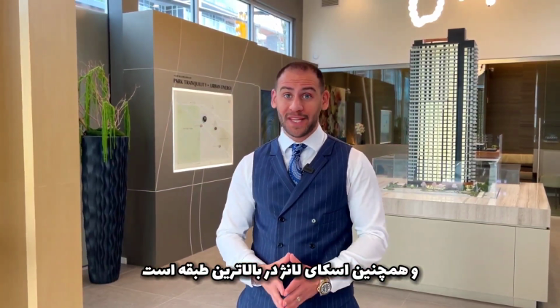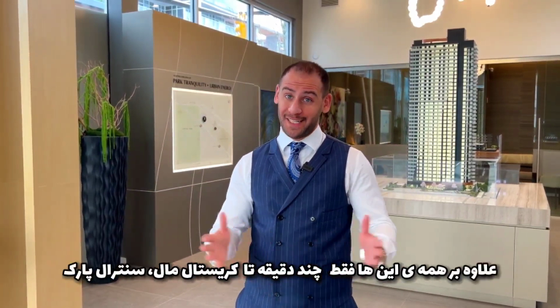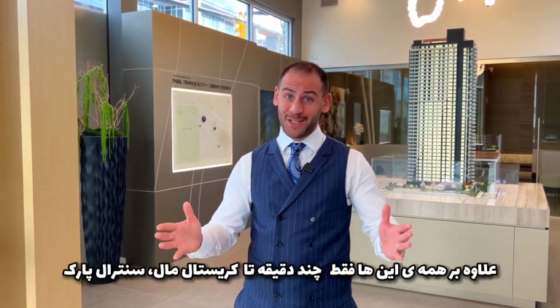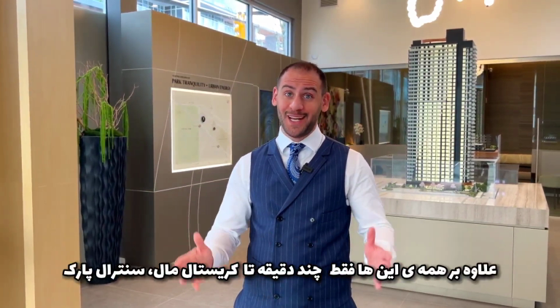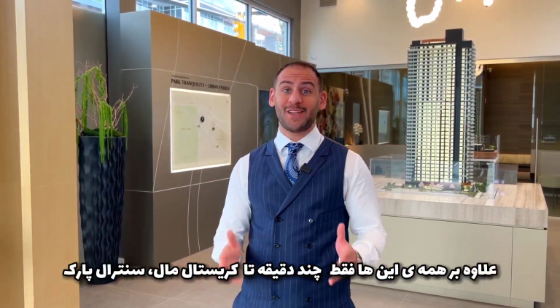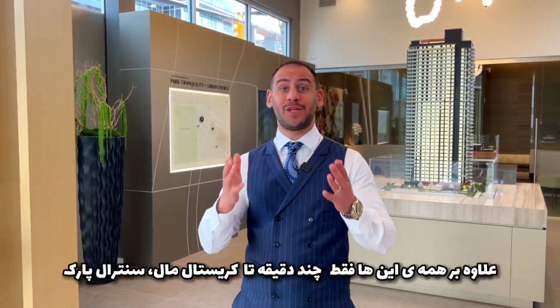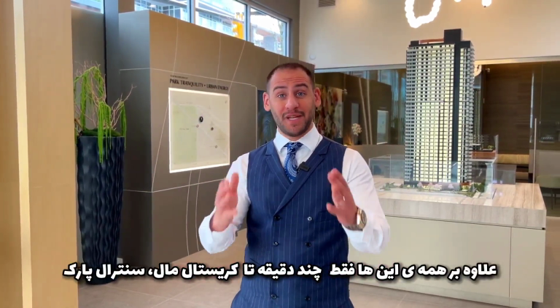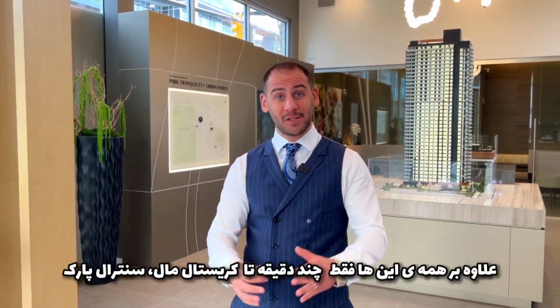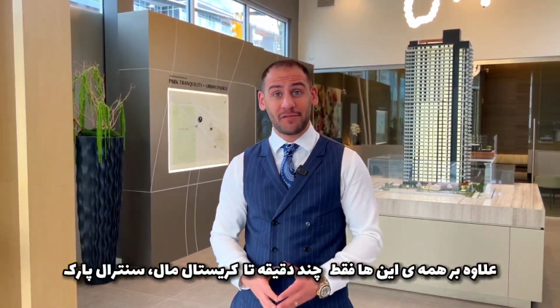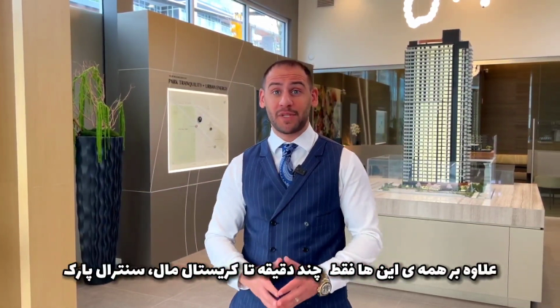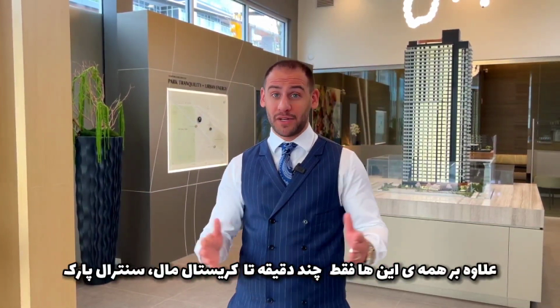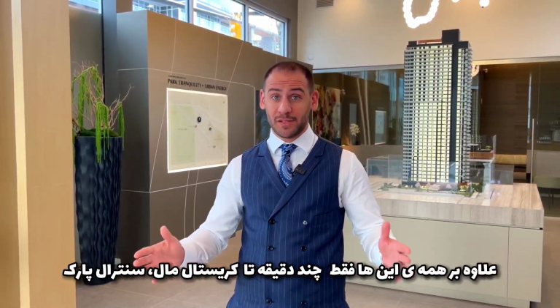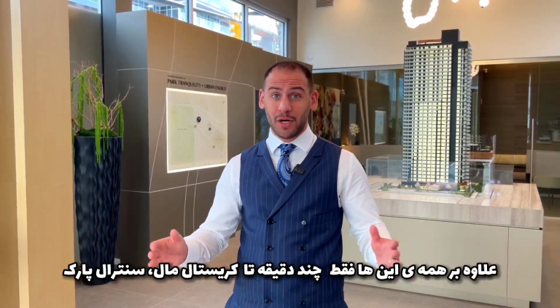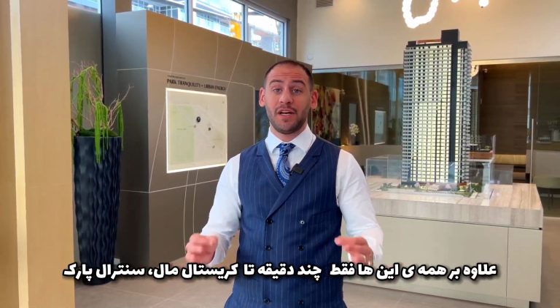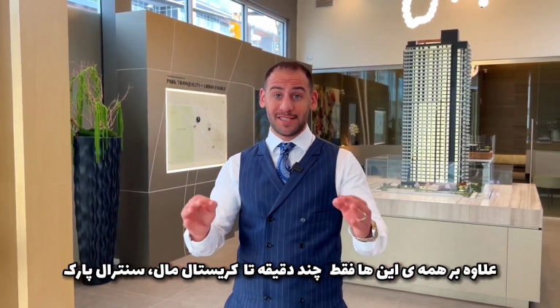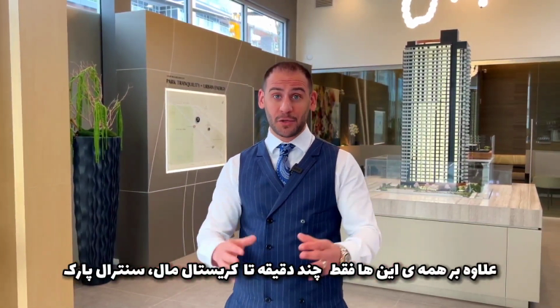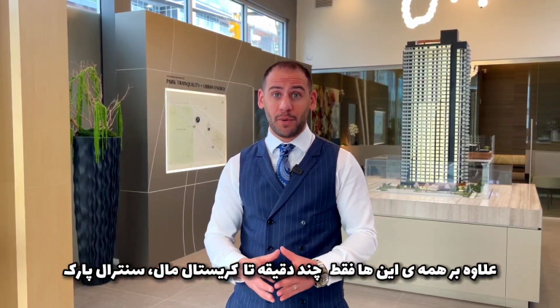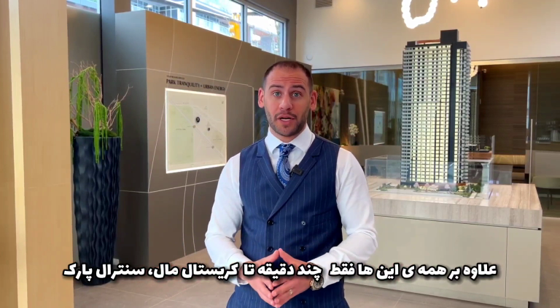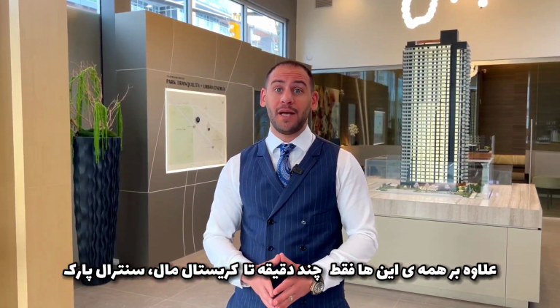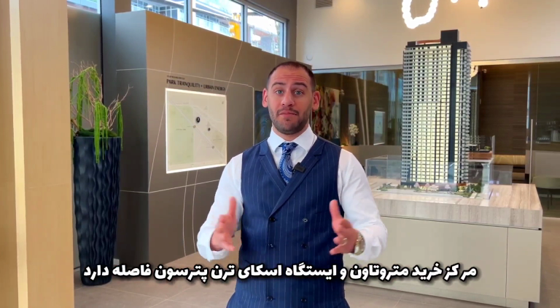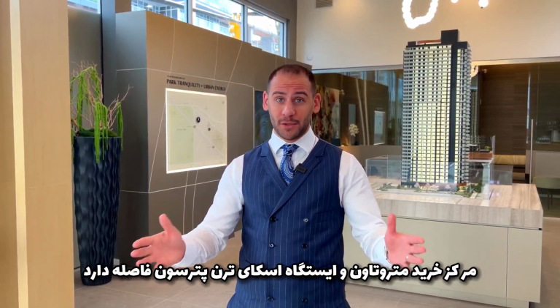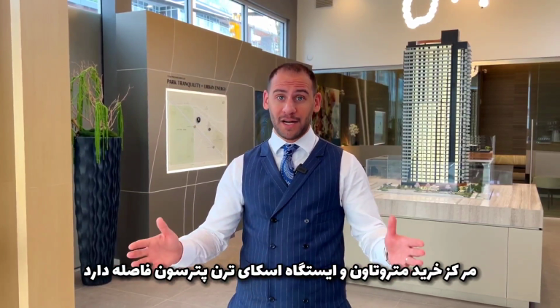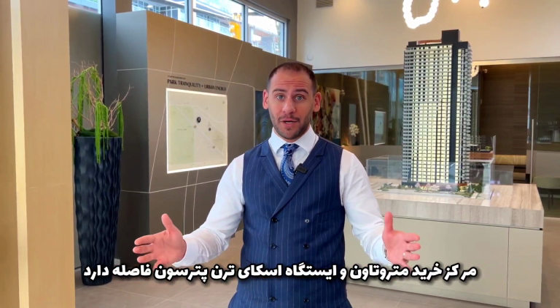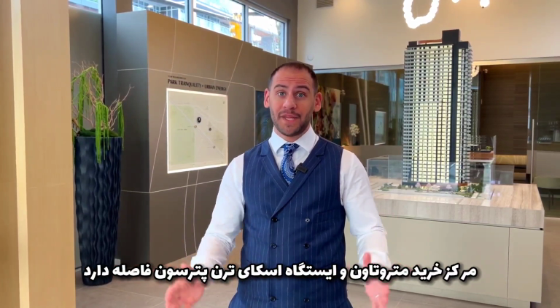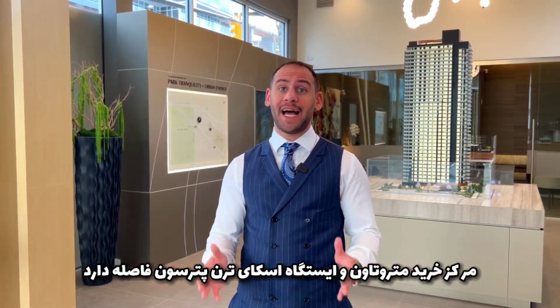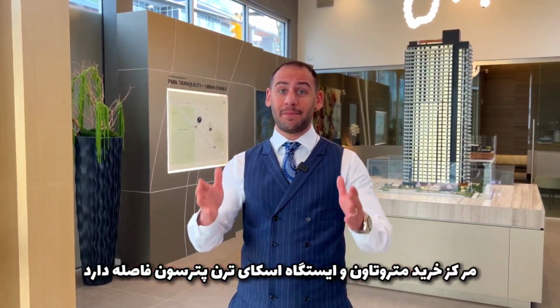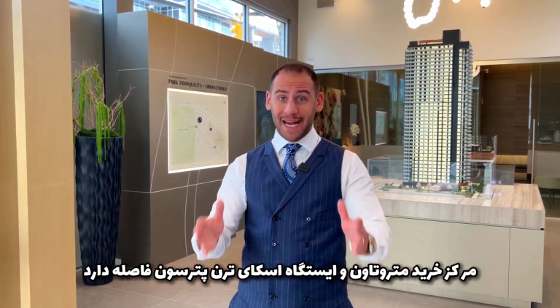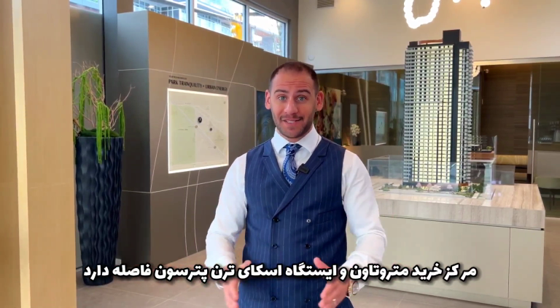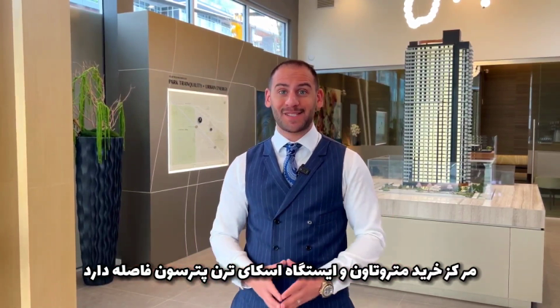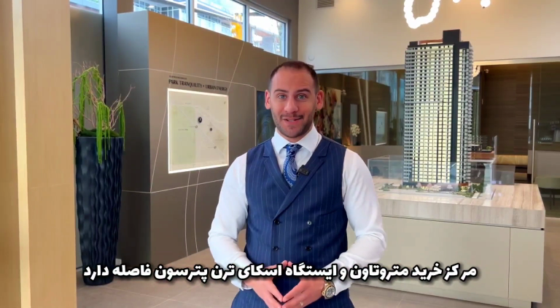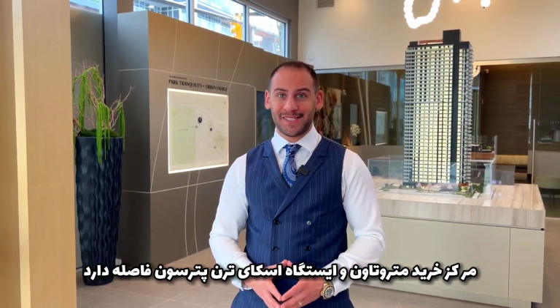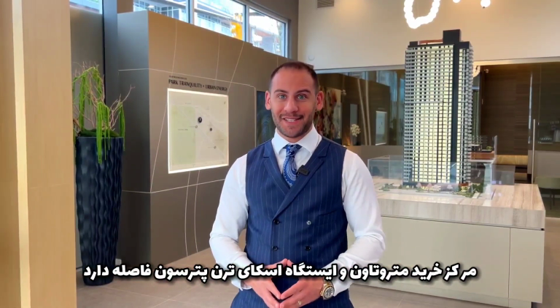In addition, it's only minutes away from Crystal Mall, Central Park, Metrotown Mall, and the Patterson Skytrain Station.